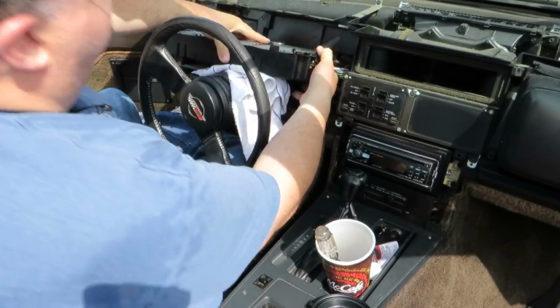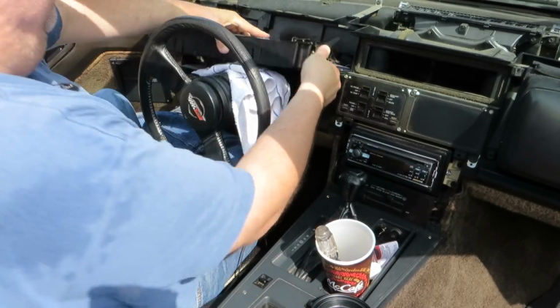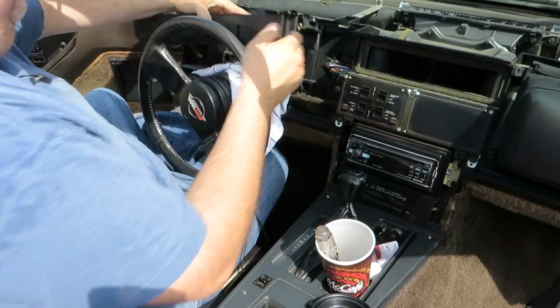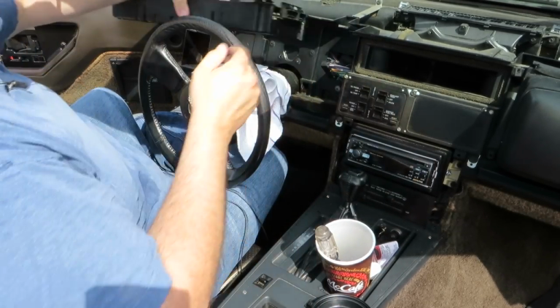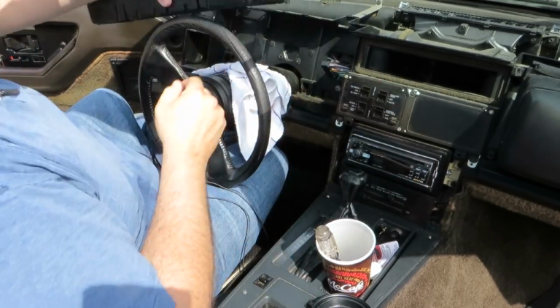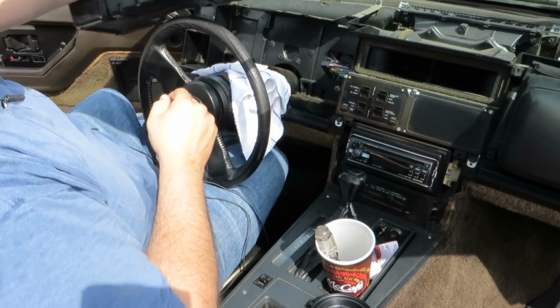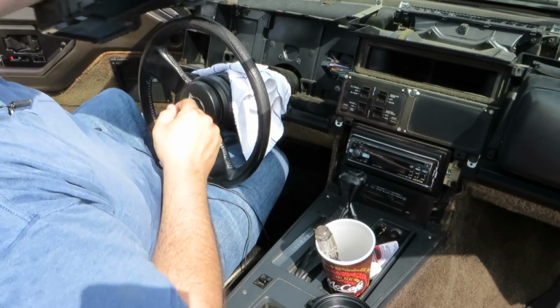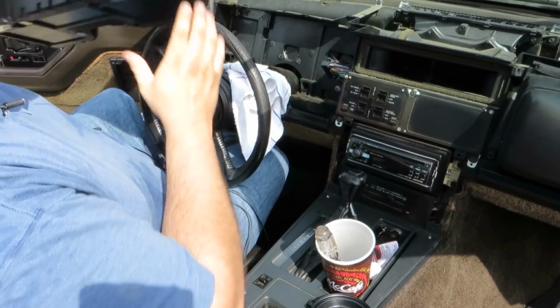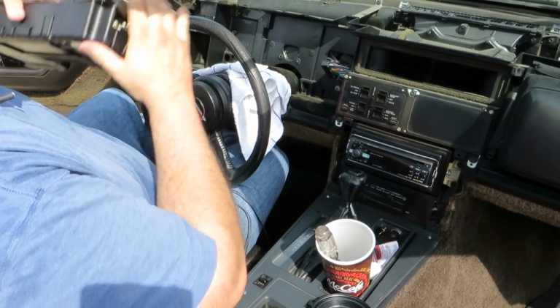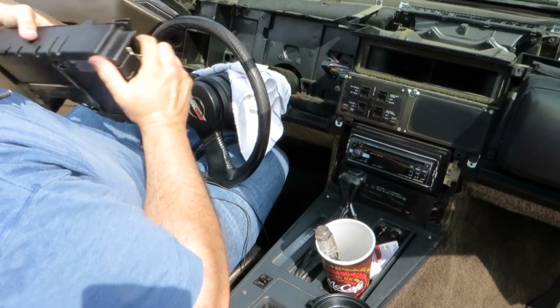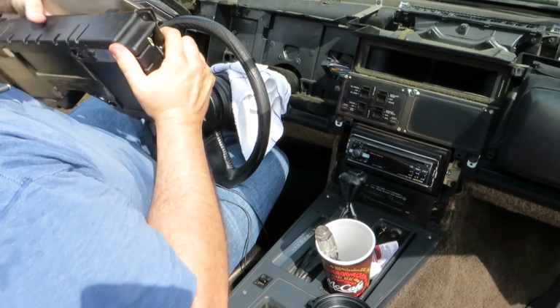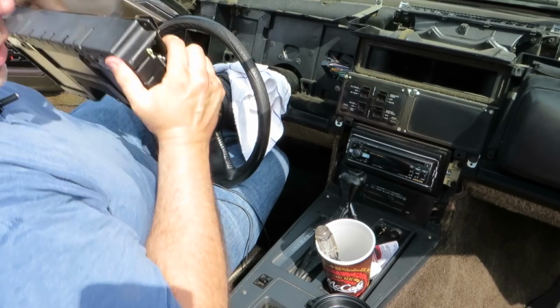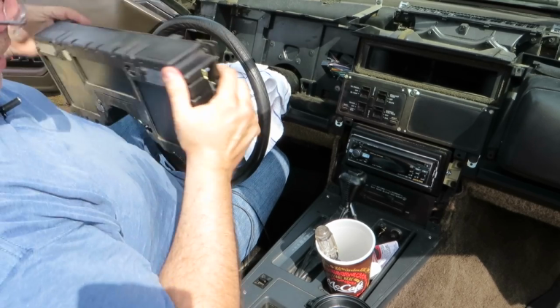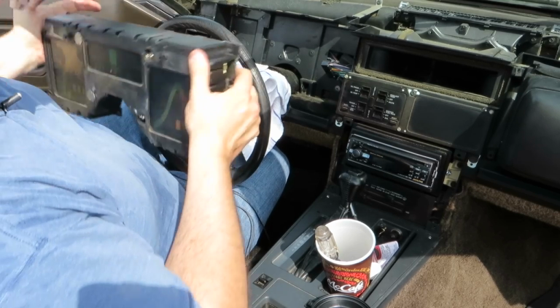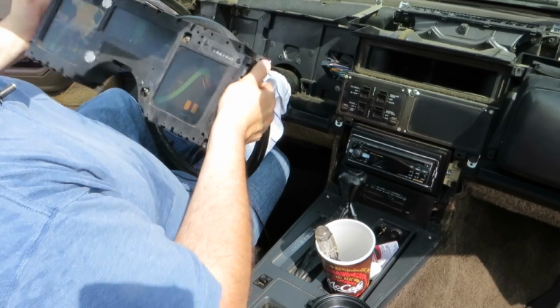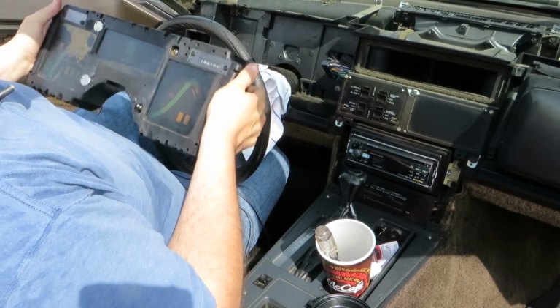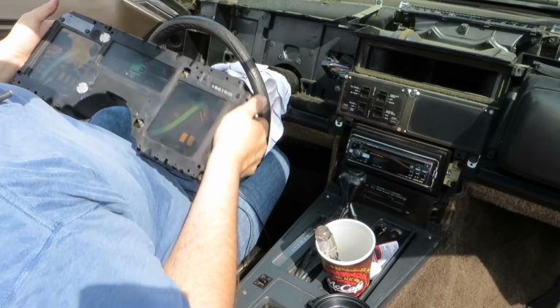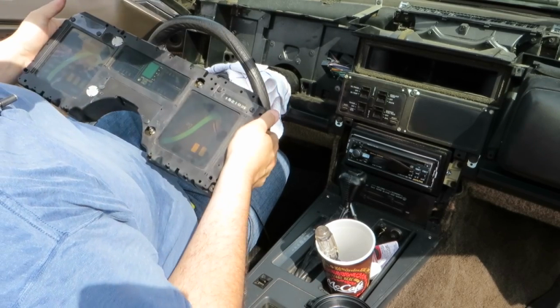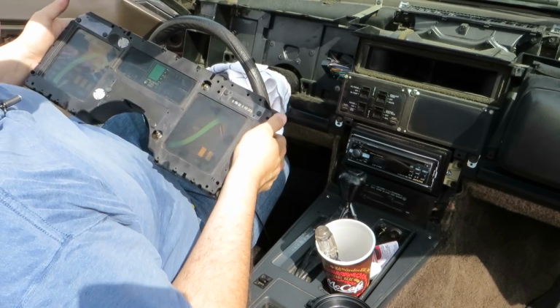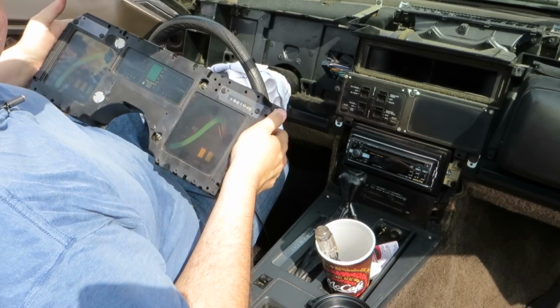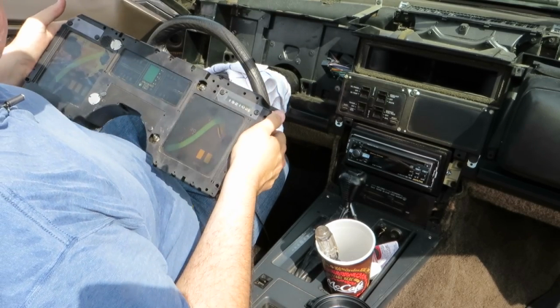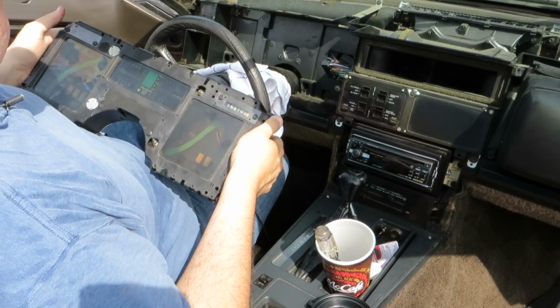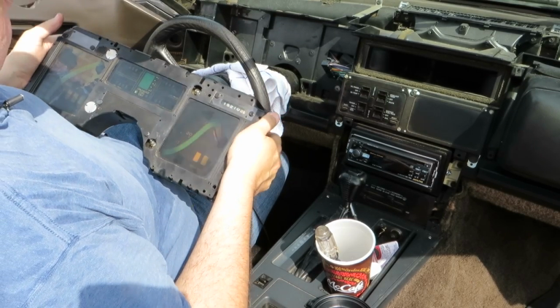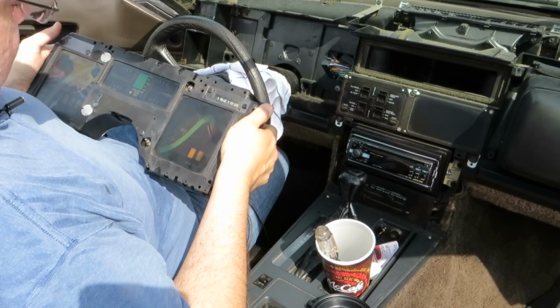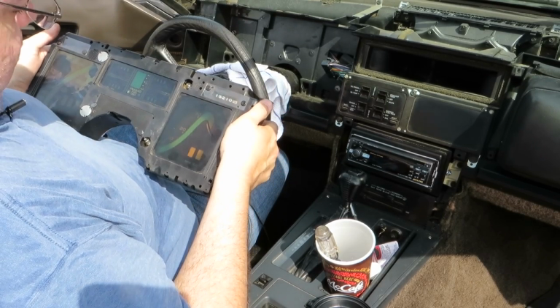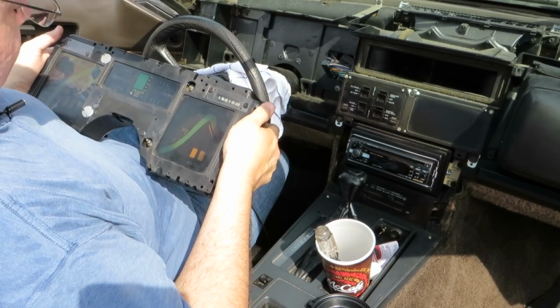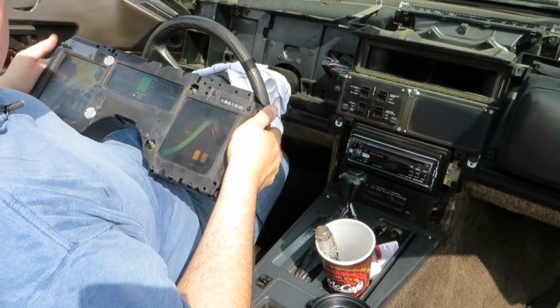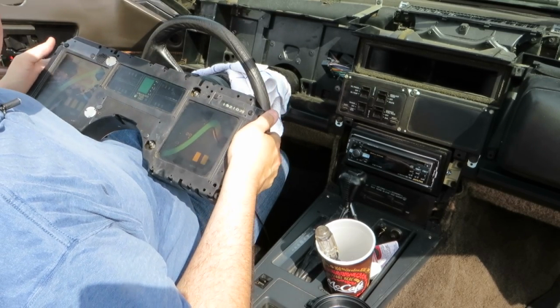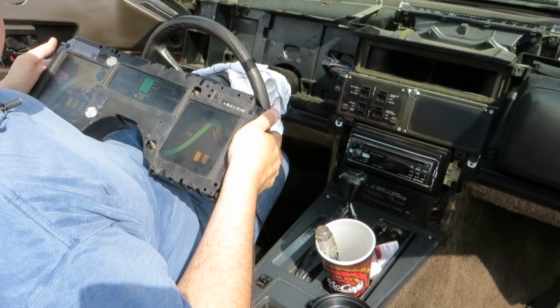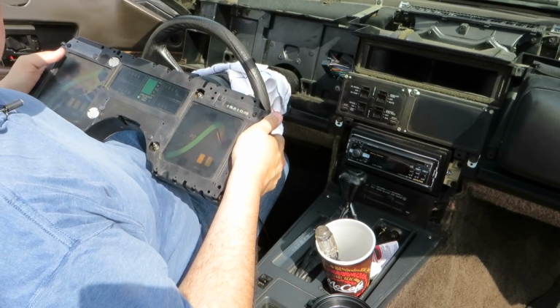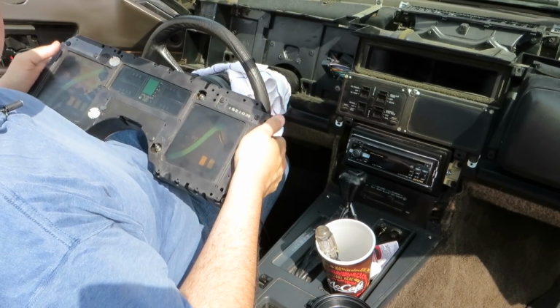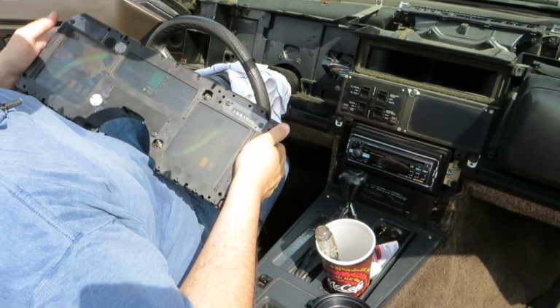And that completes removal of the instrument panel.